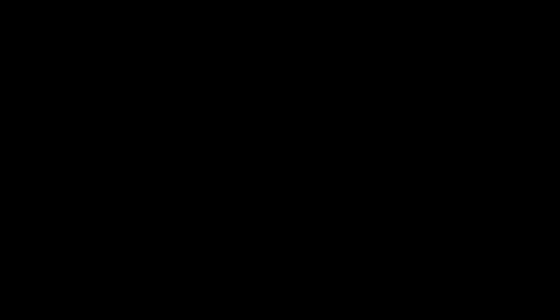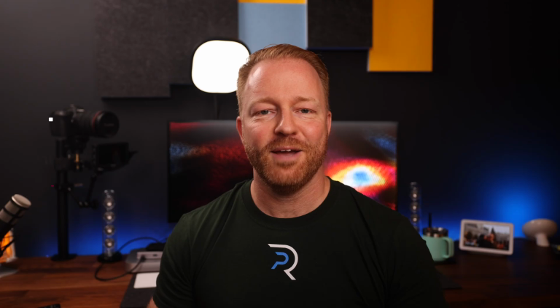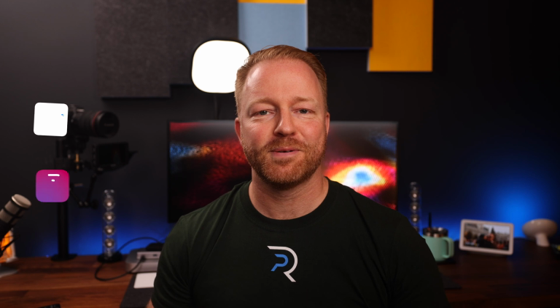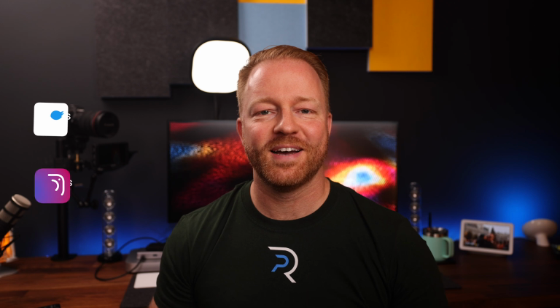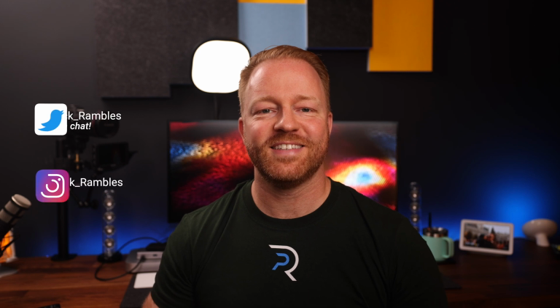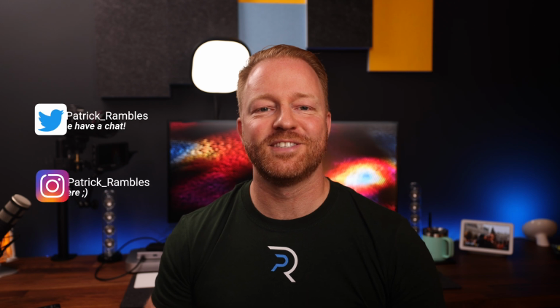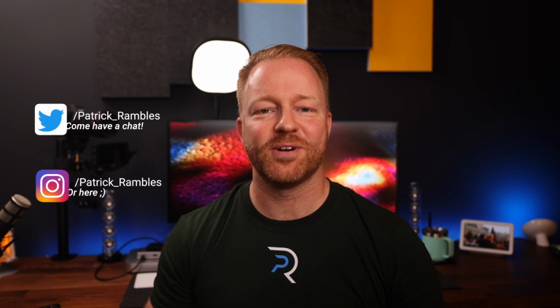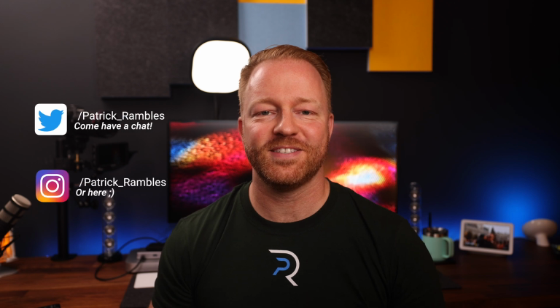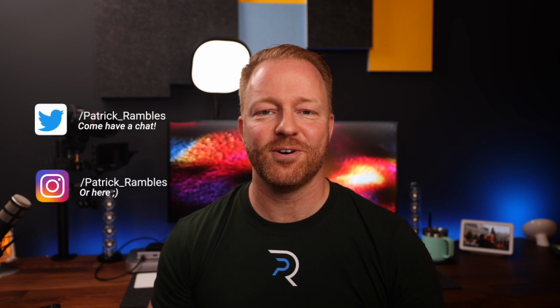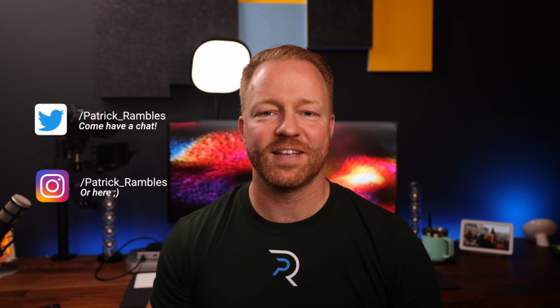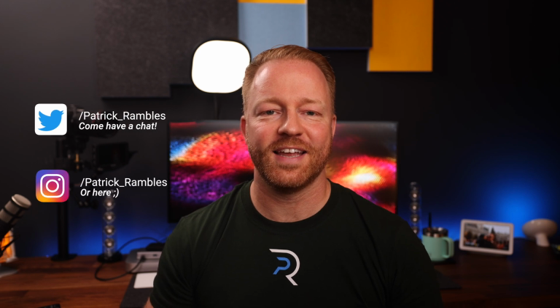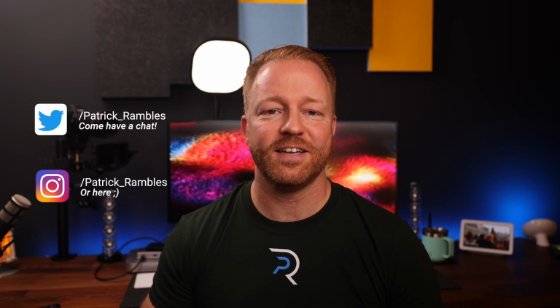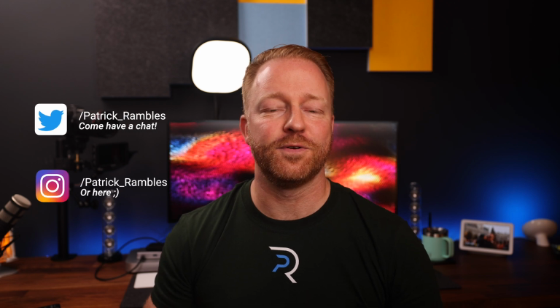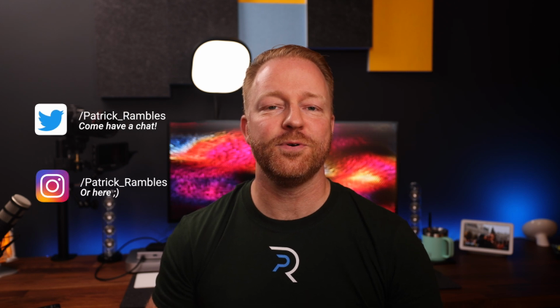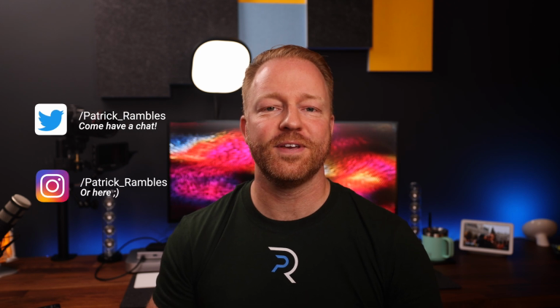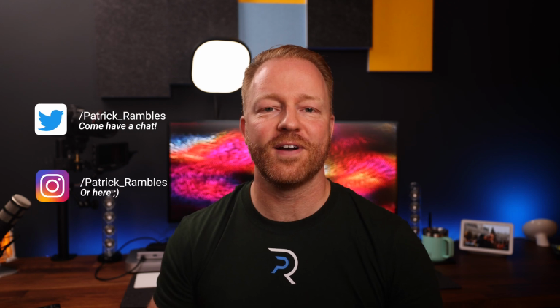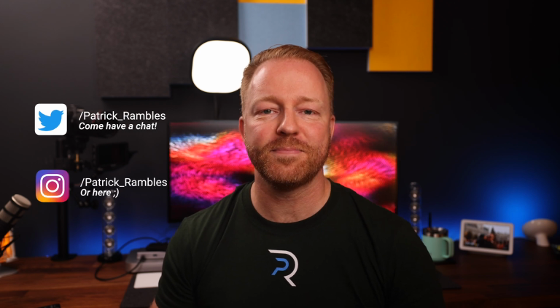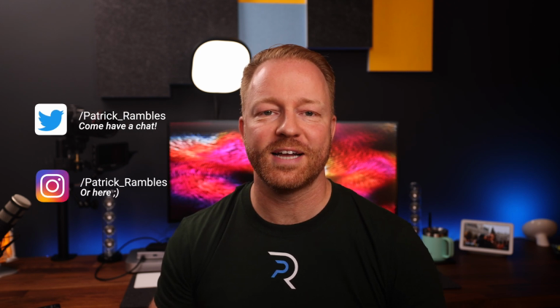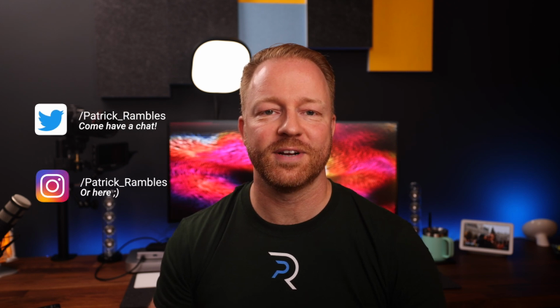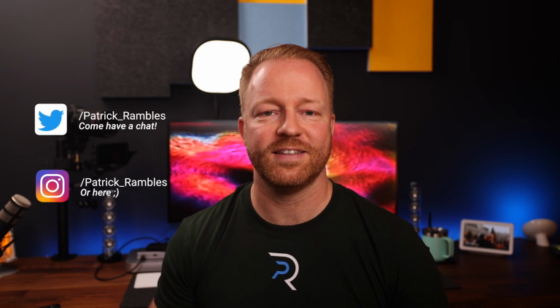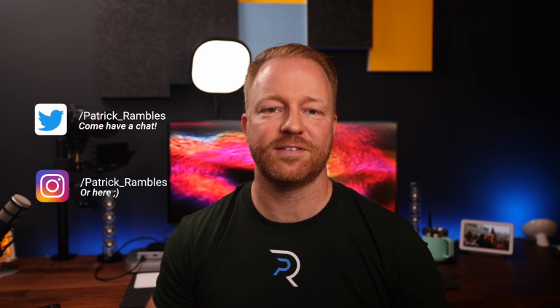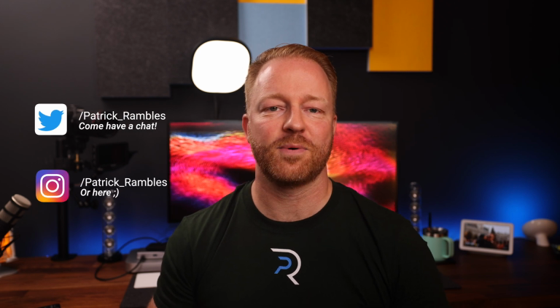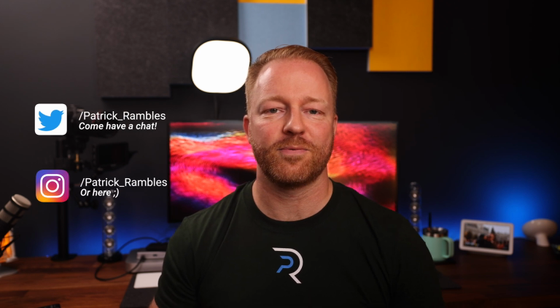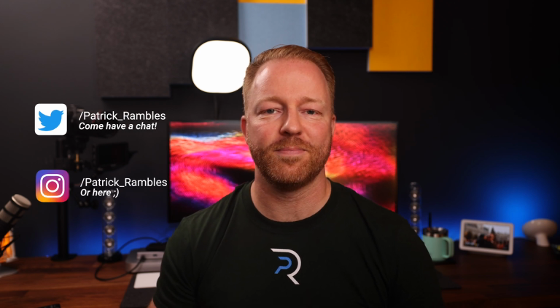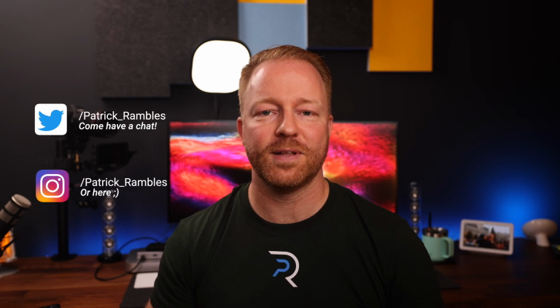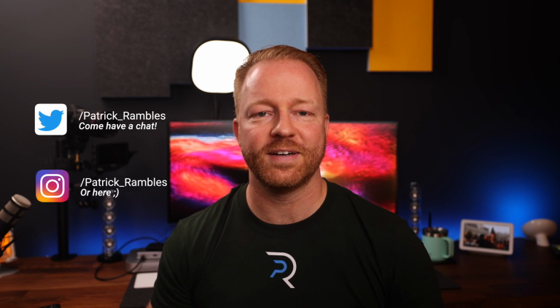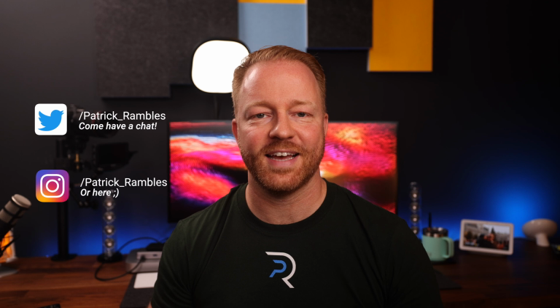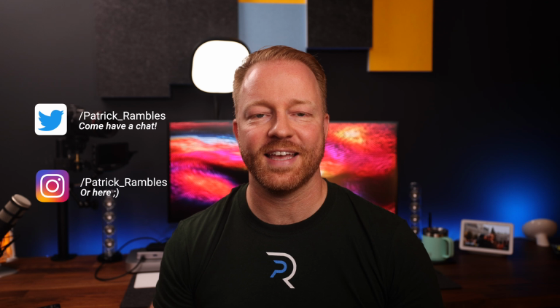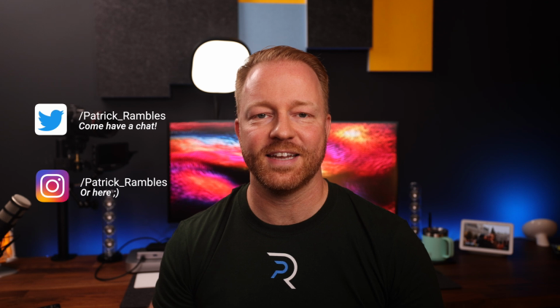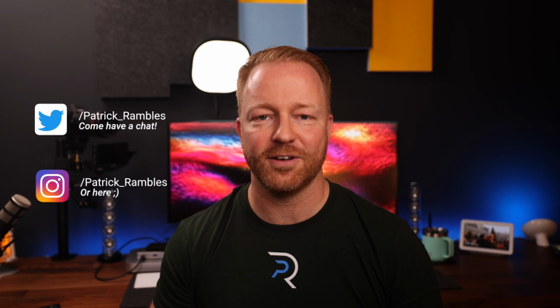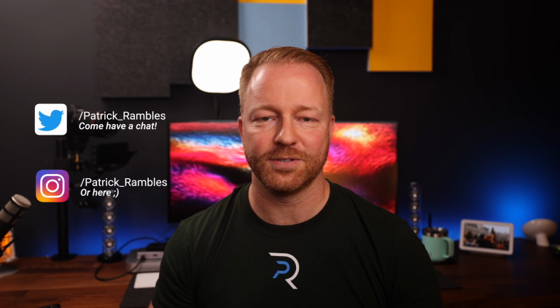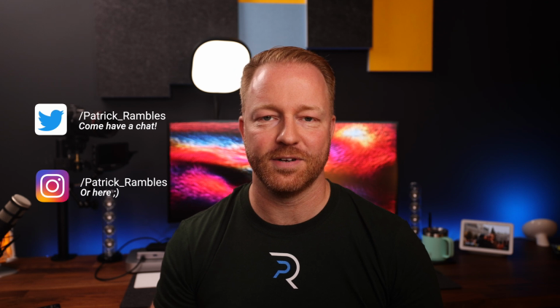Hey, what's up guys? It's great to see you all again. And if you're new here, I'm Patrick, and this is where I ramble about tech and other stuff.